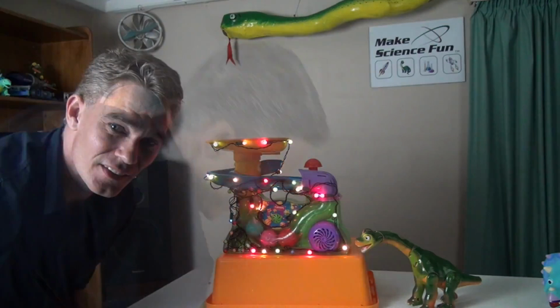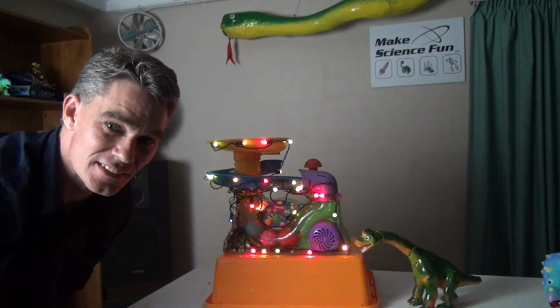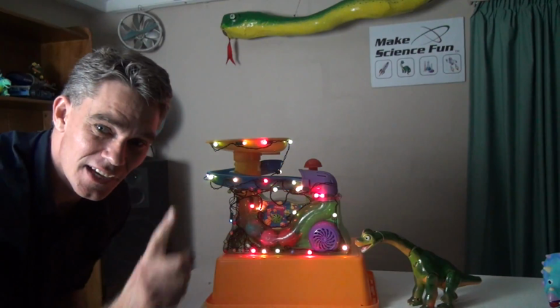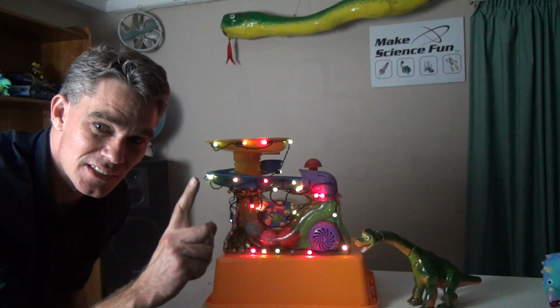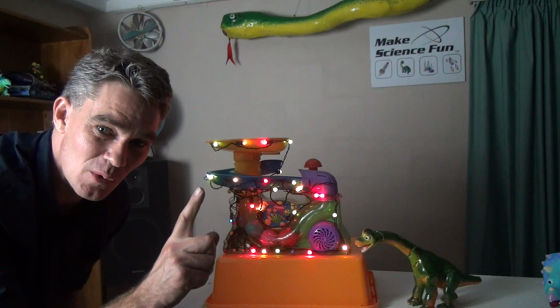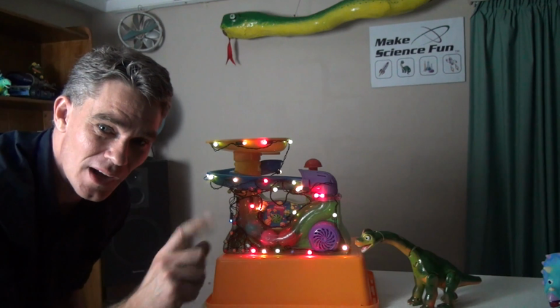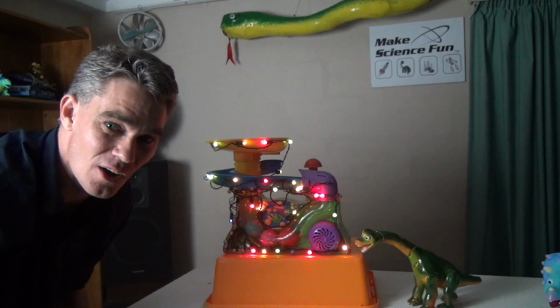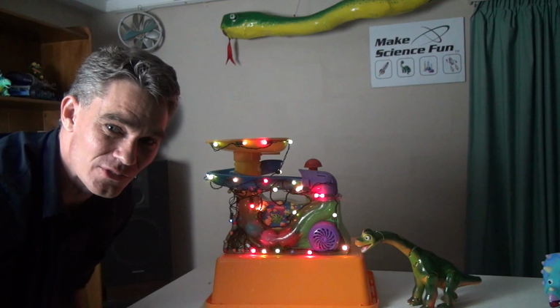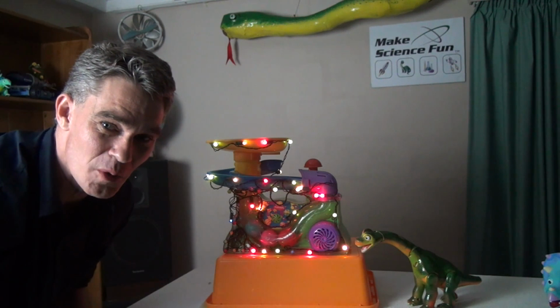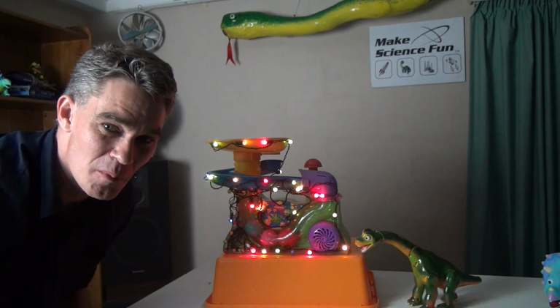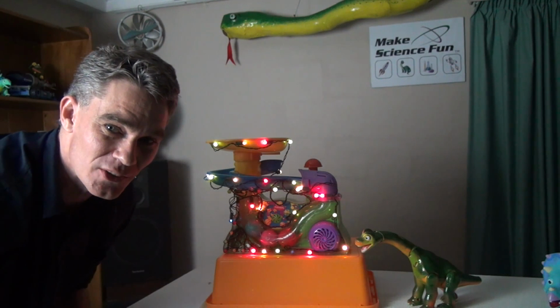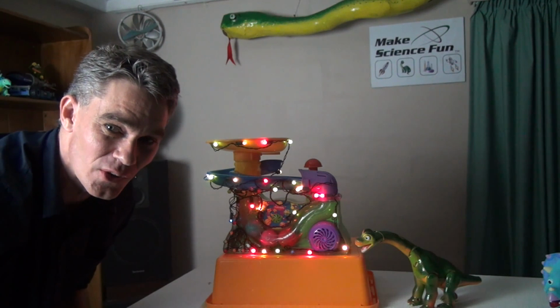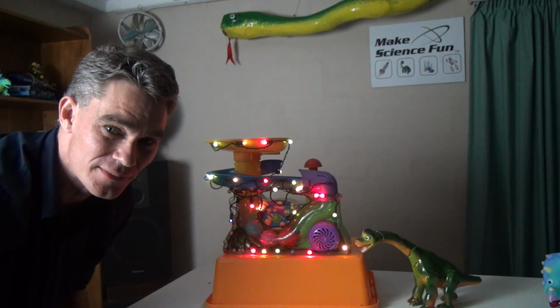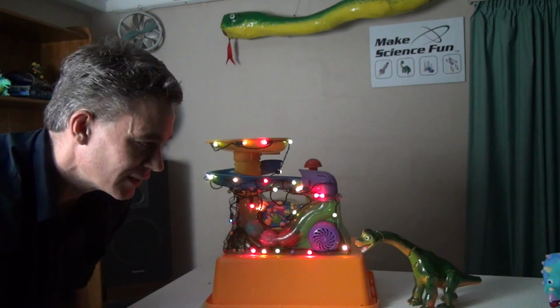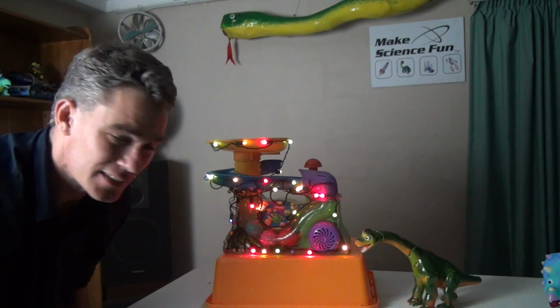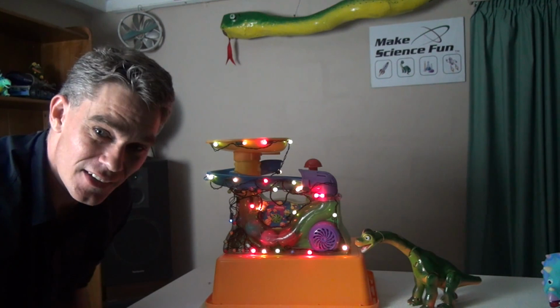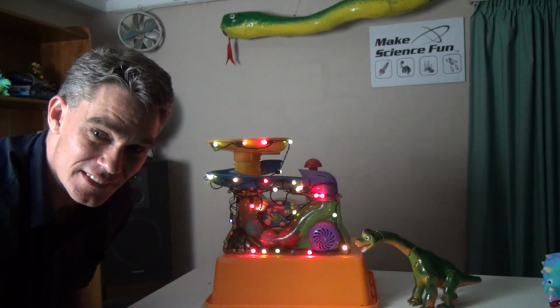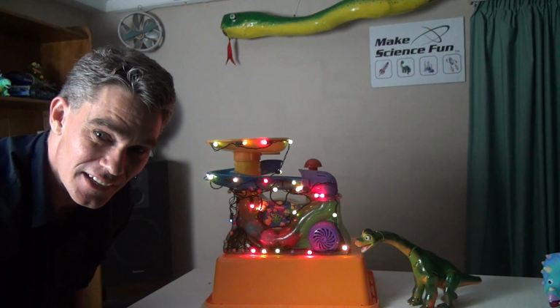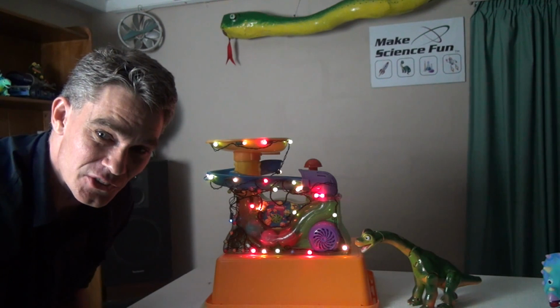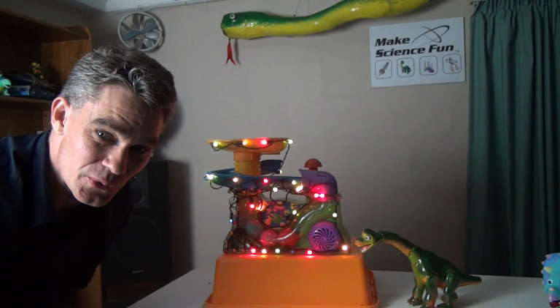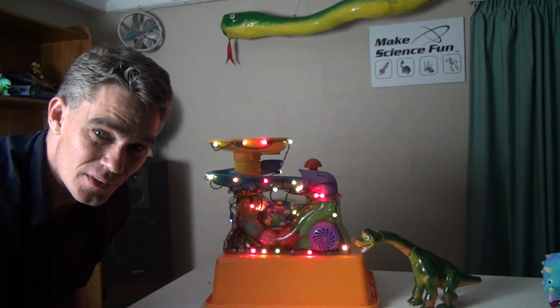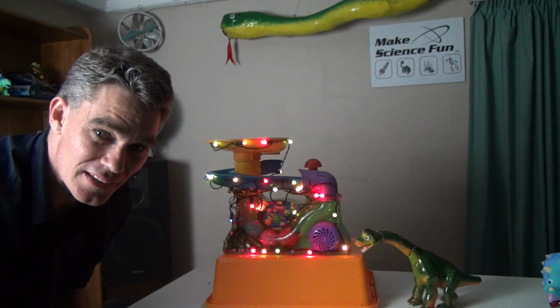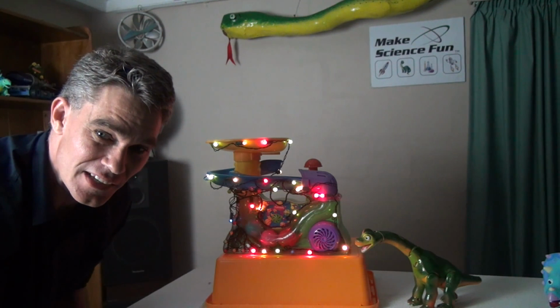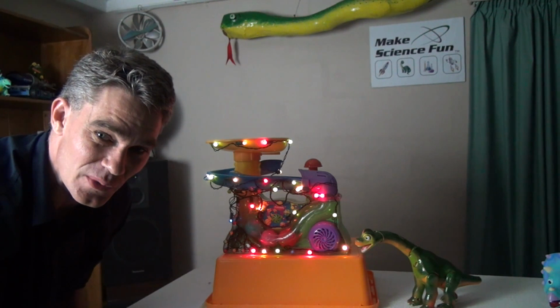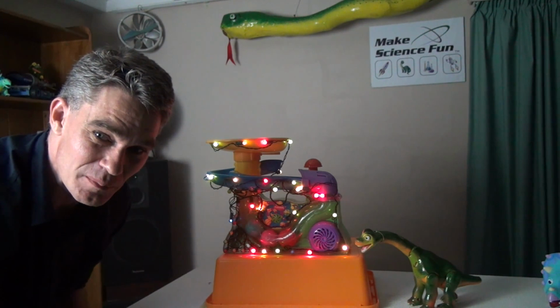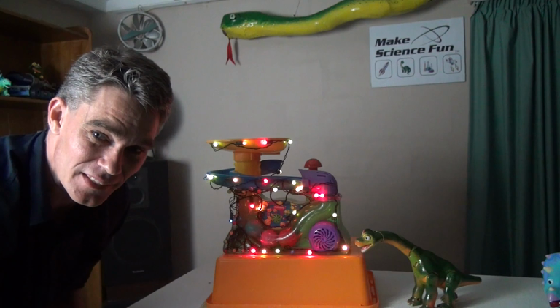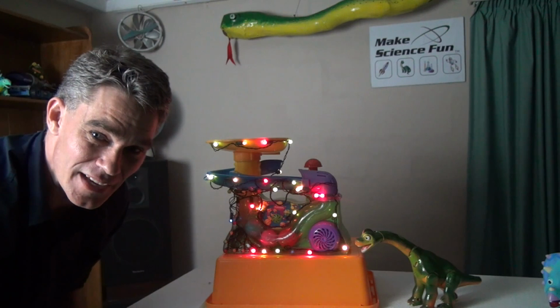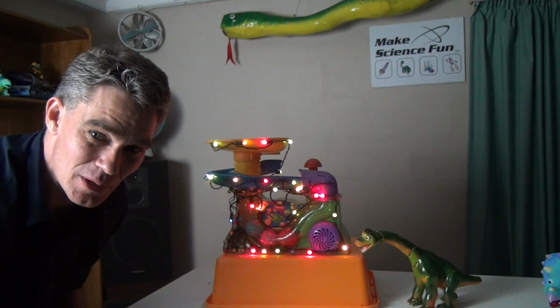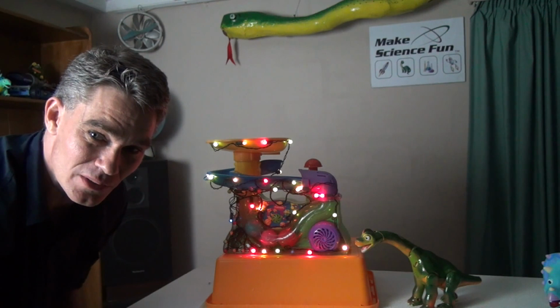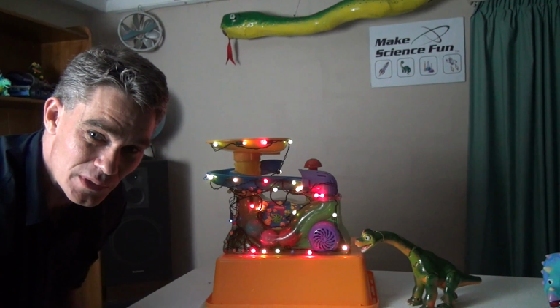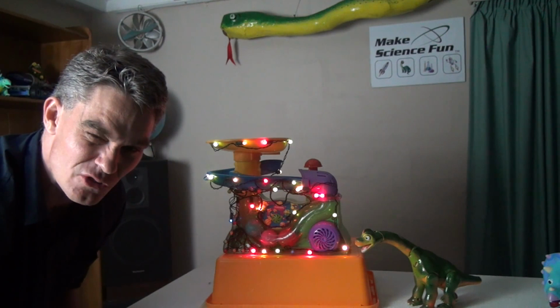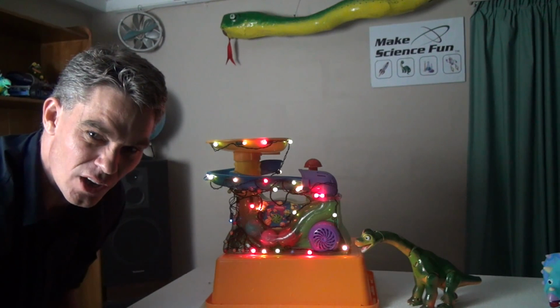That's stage number one of Turbo My Toy. Let's go to stage two and see if we can make the airblower a little bit stronger.